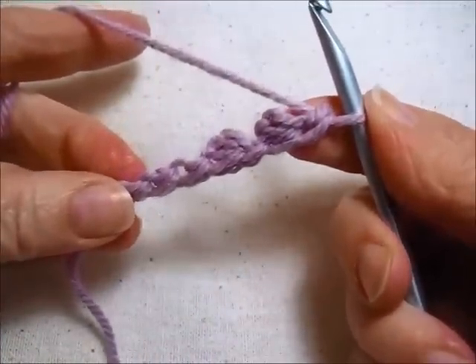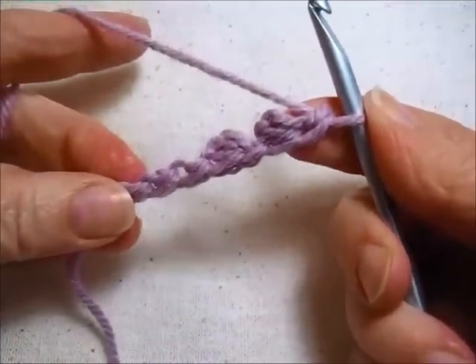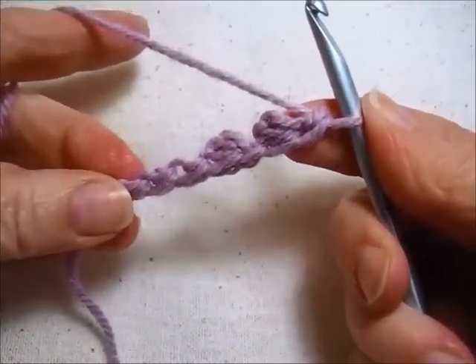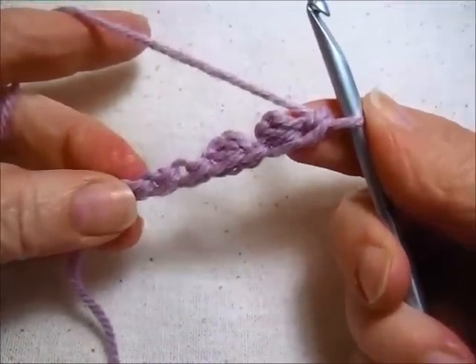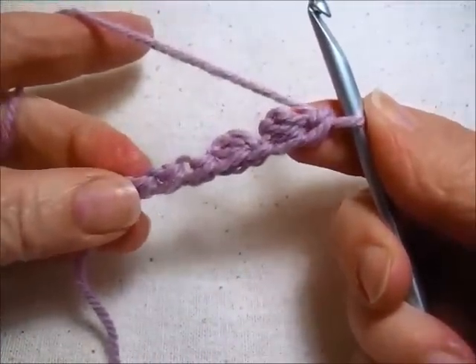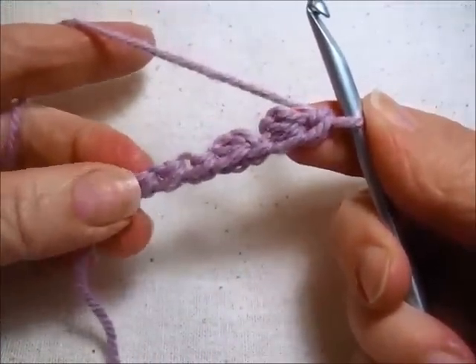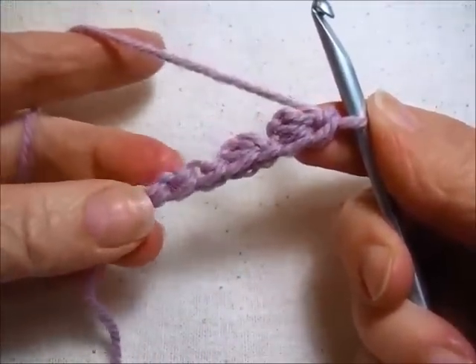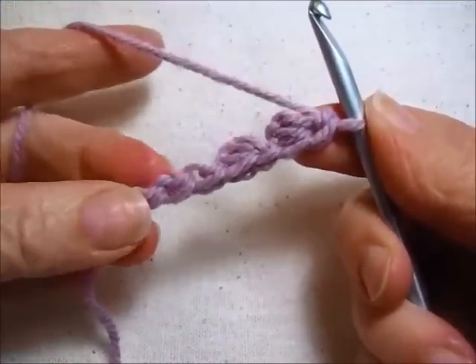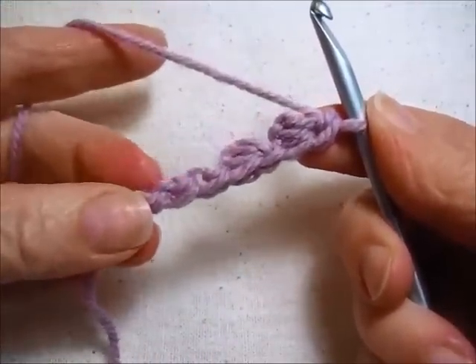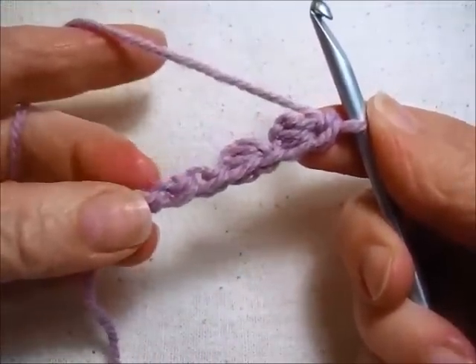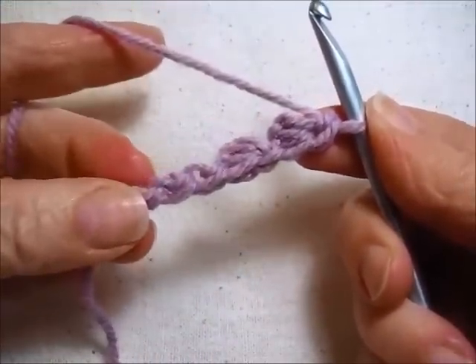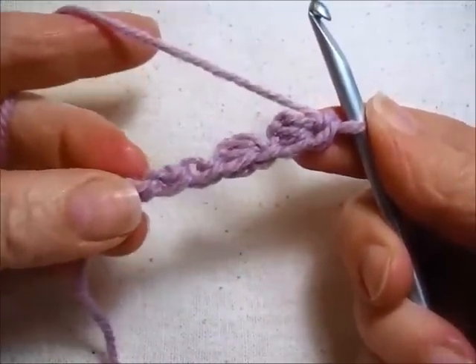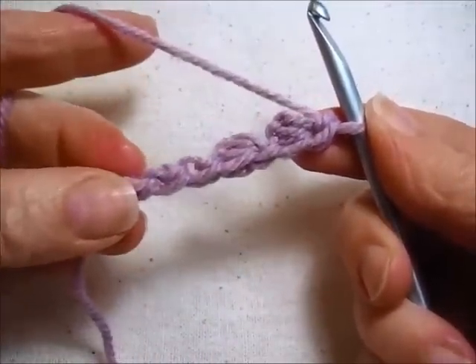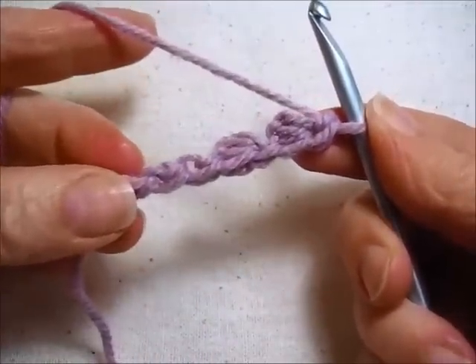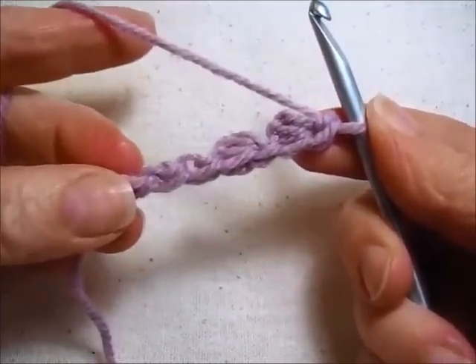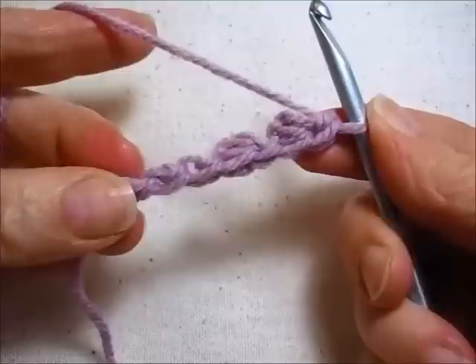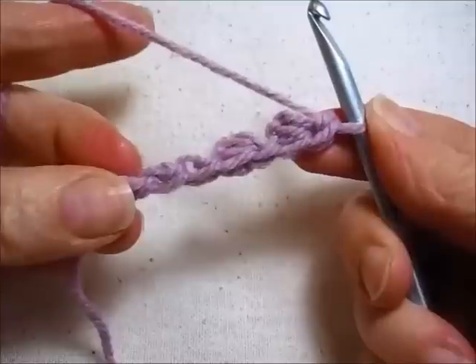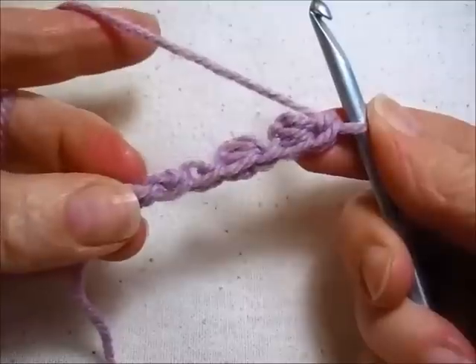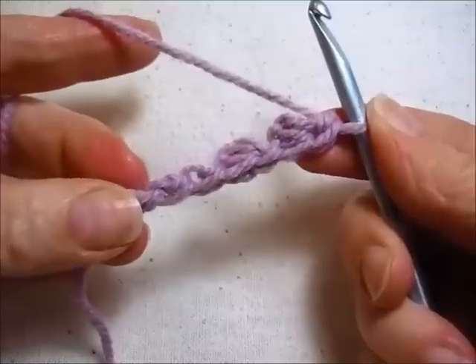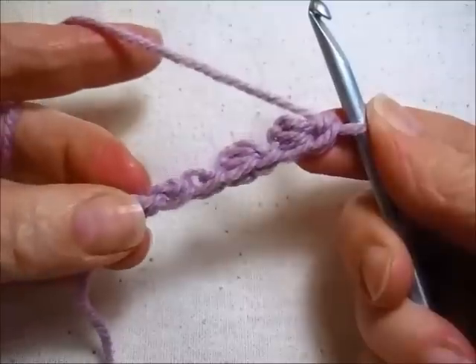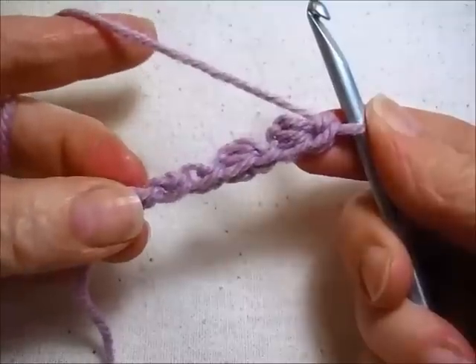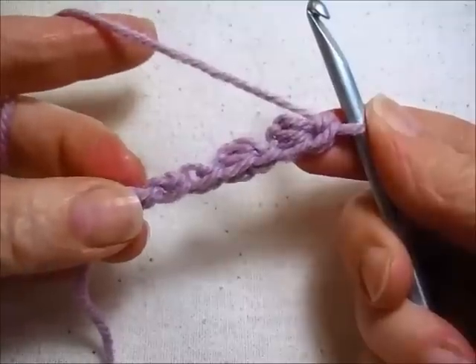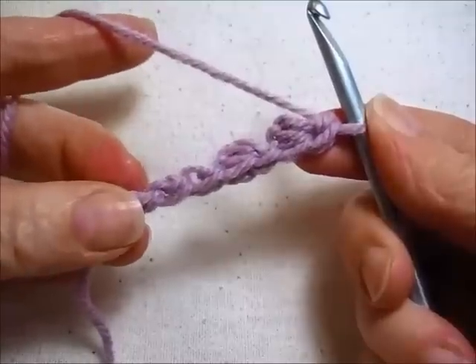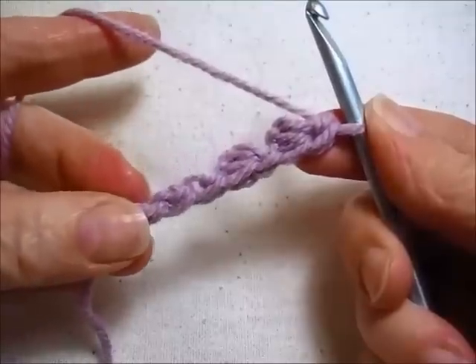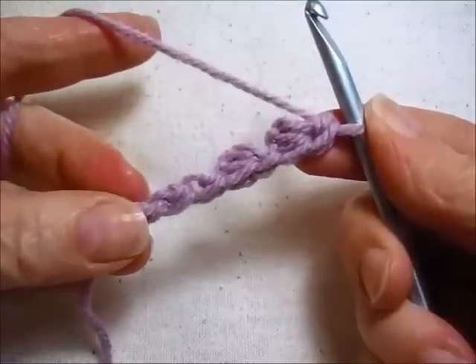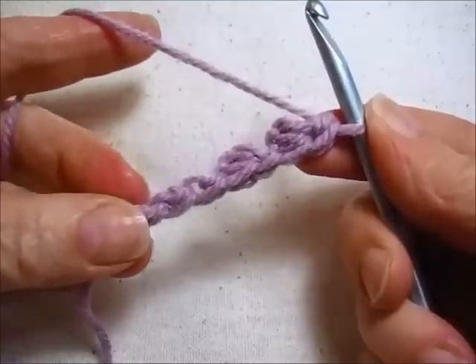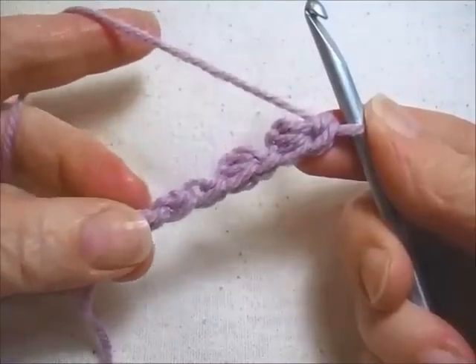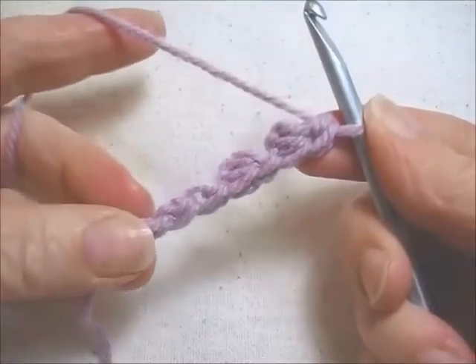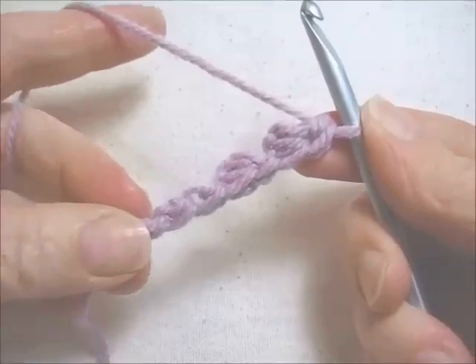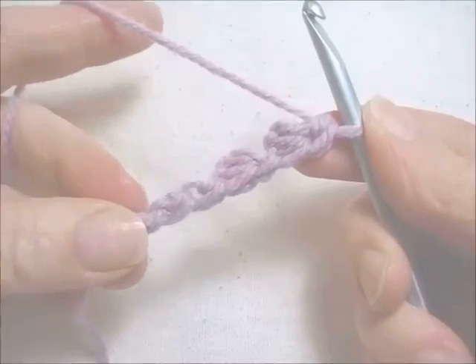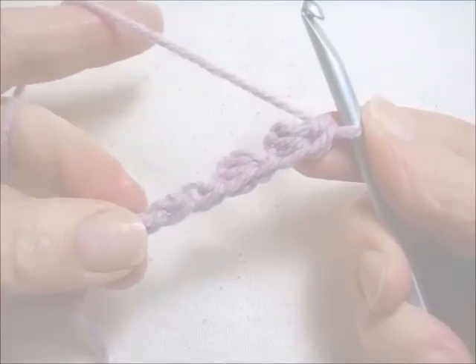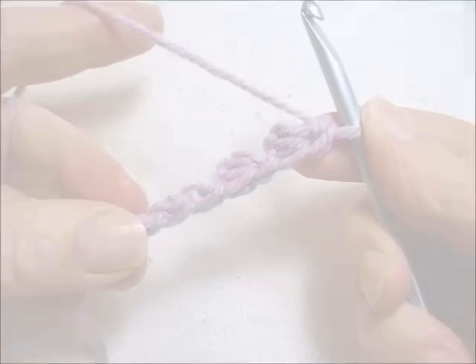And that's the difference between a forward loop, a forward loop chain, and a limpet.